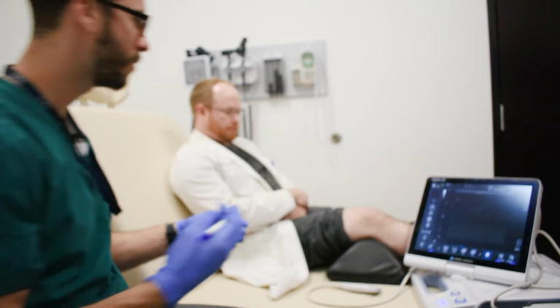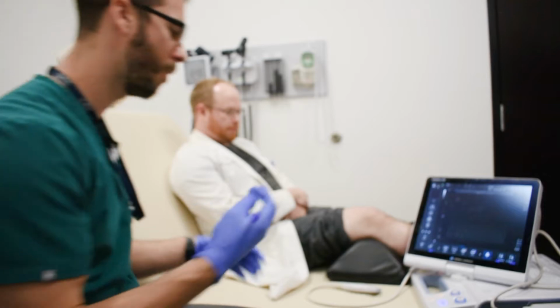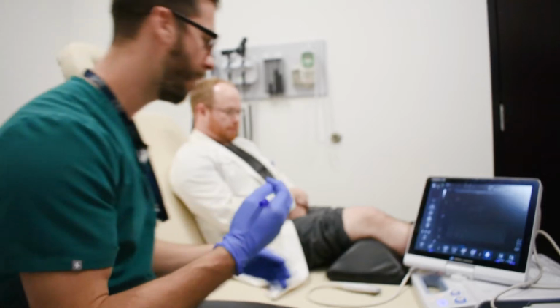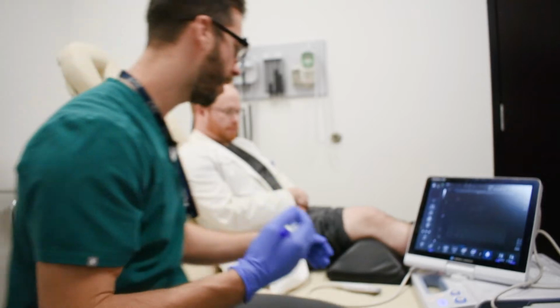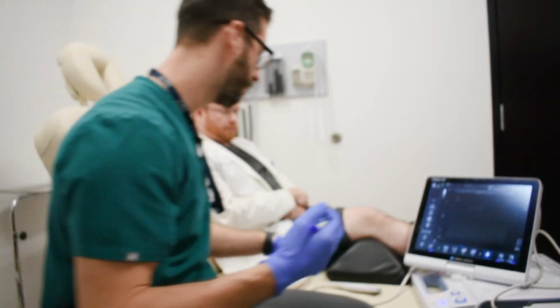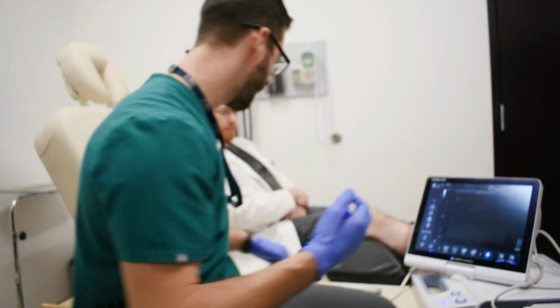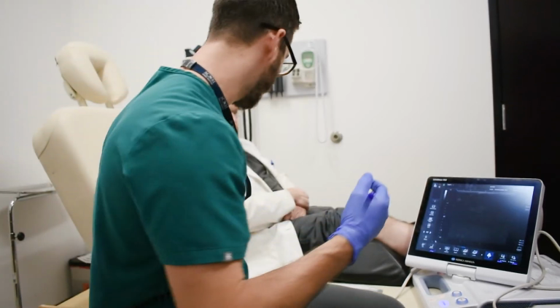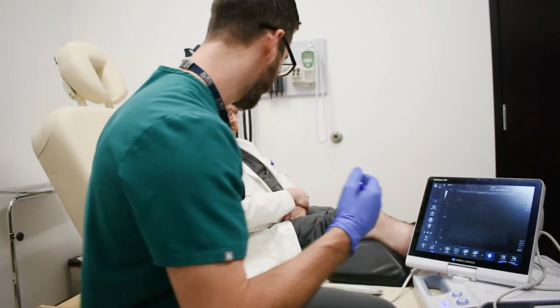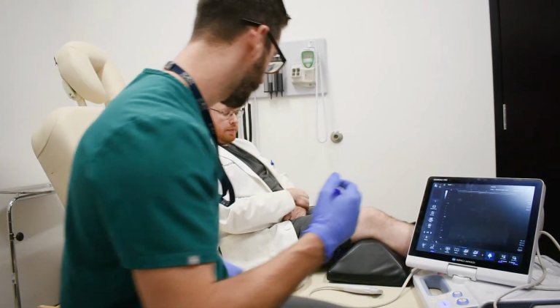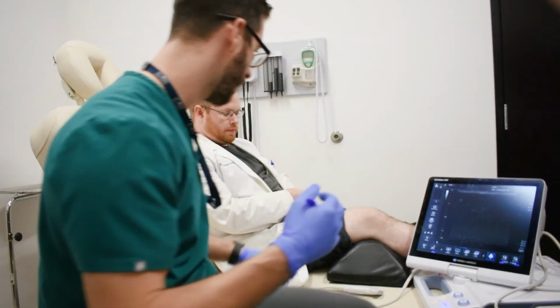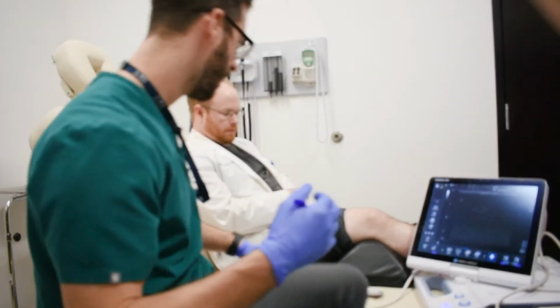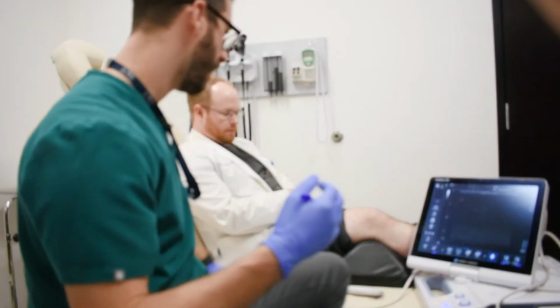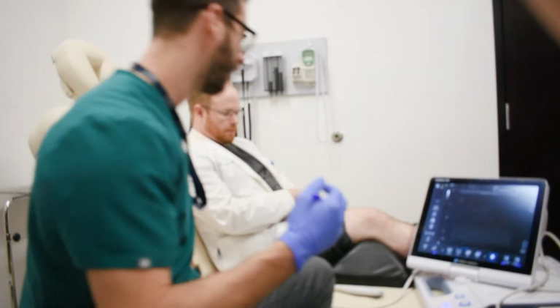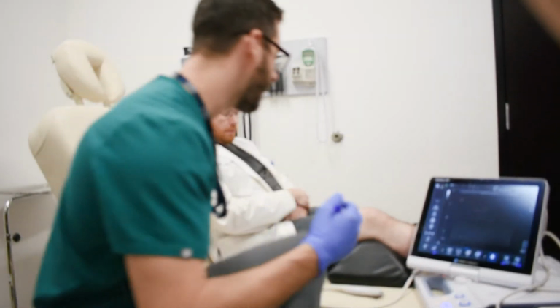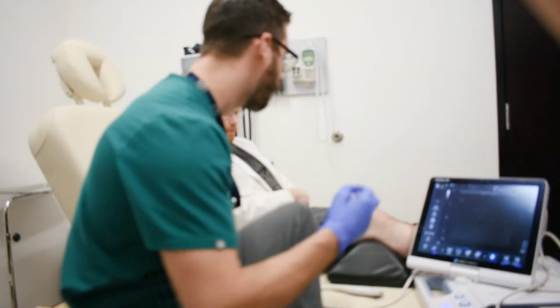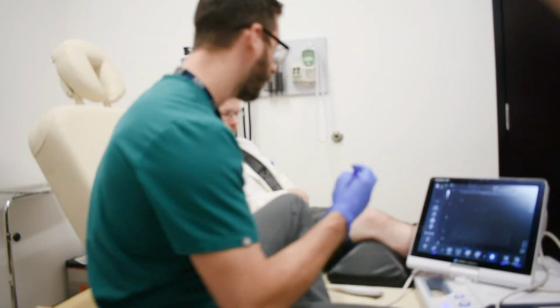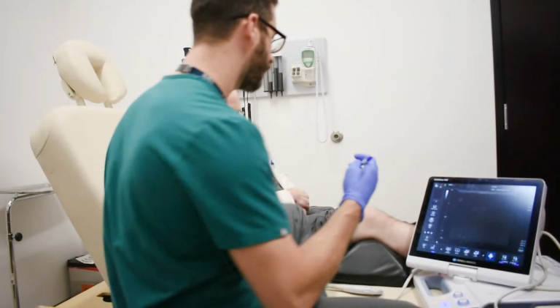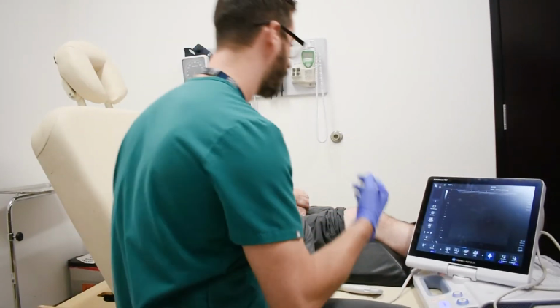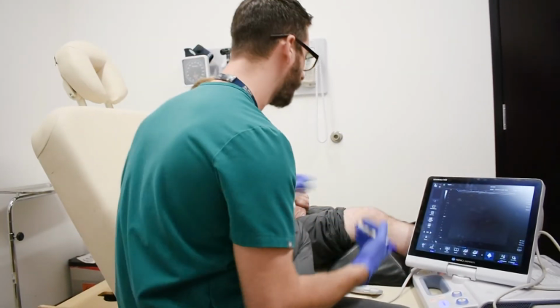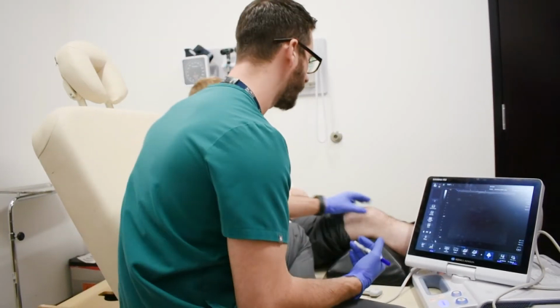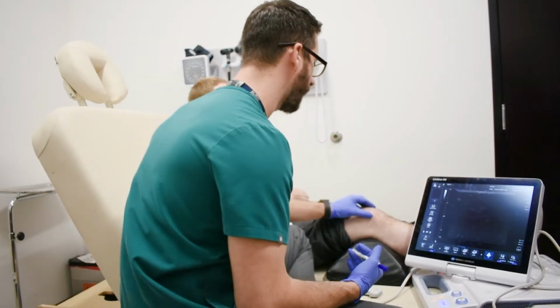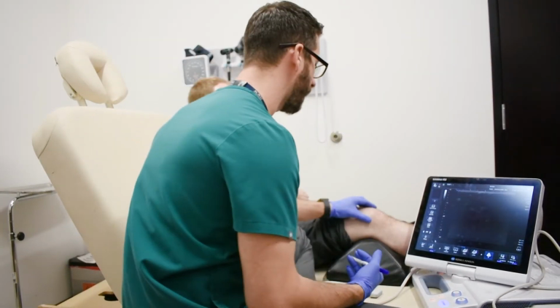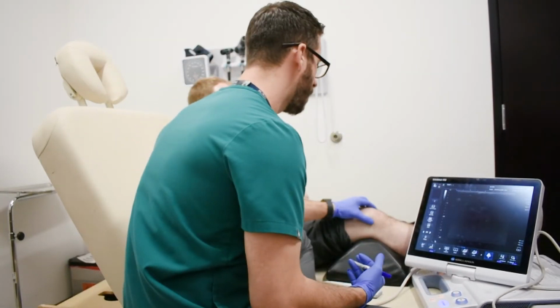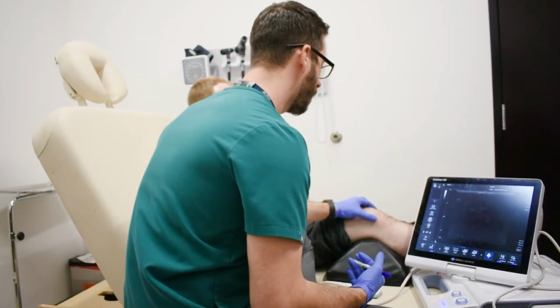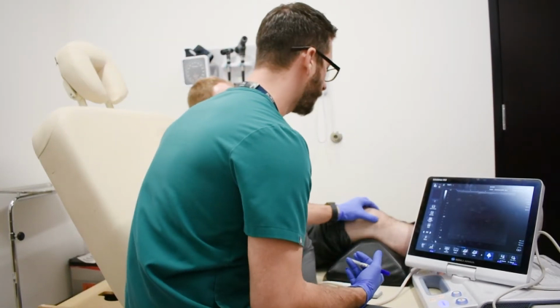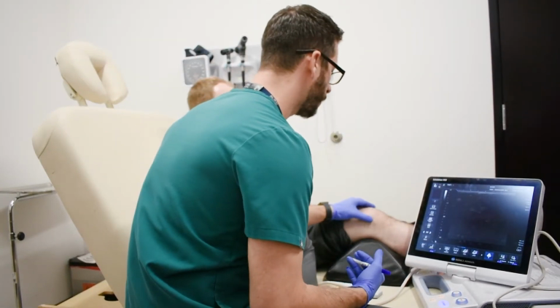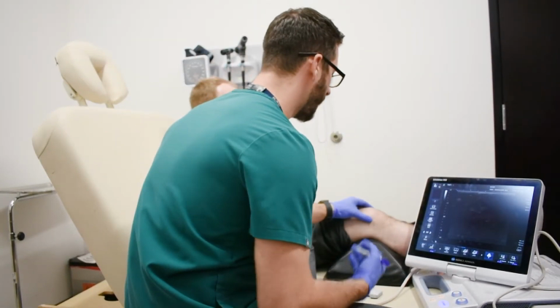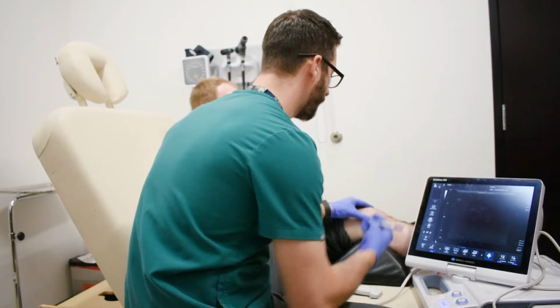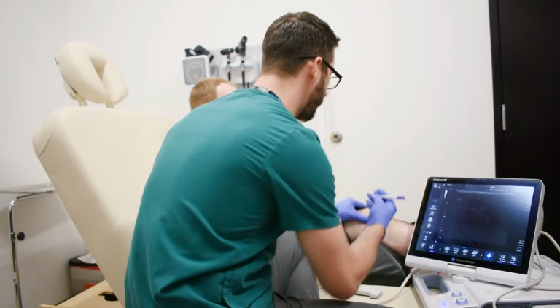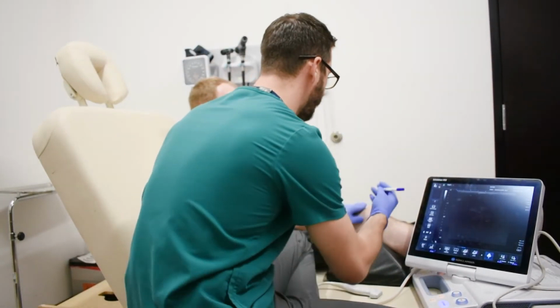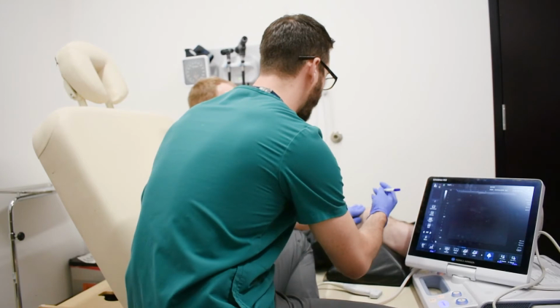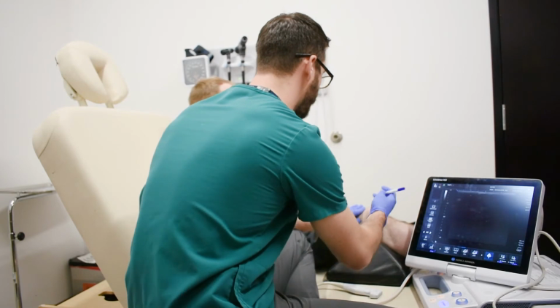Our main landmarks for the knee — obviously we're going to have our kneecap.